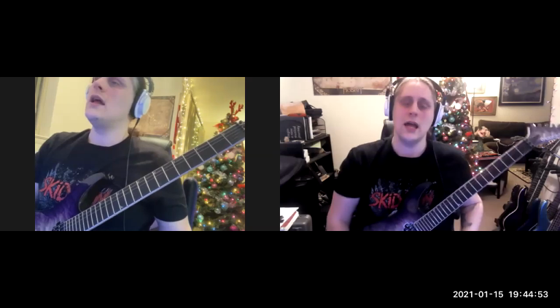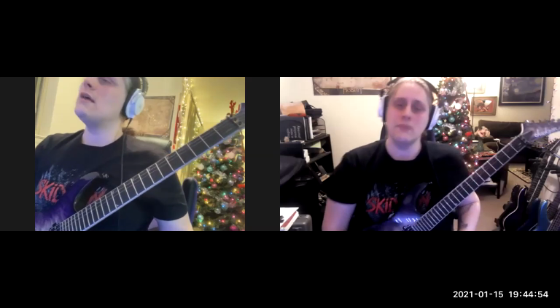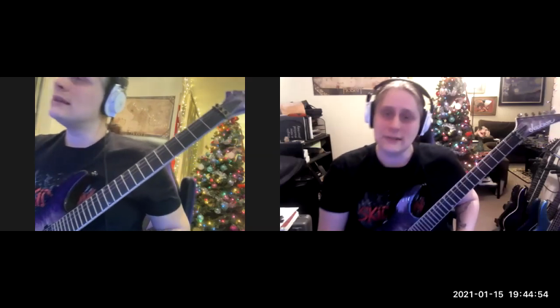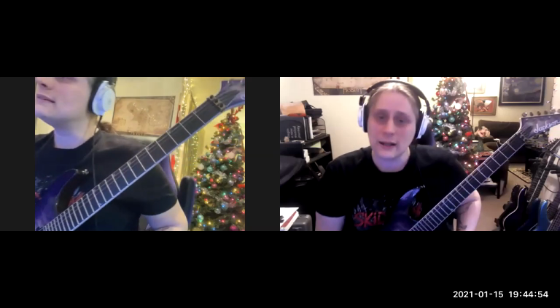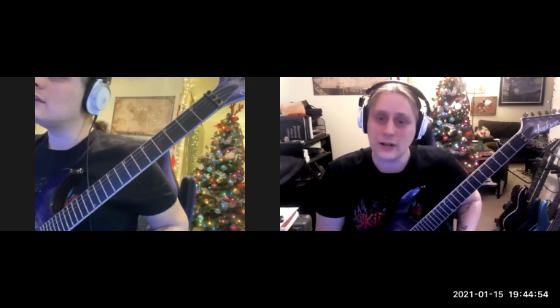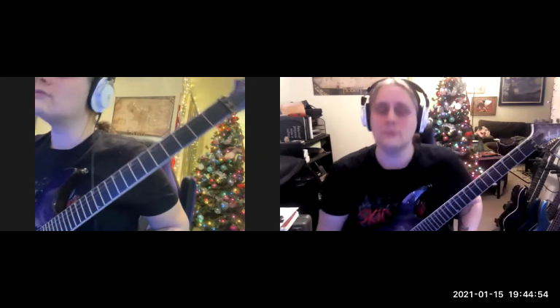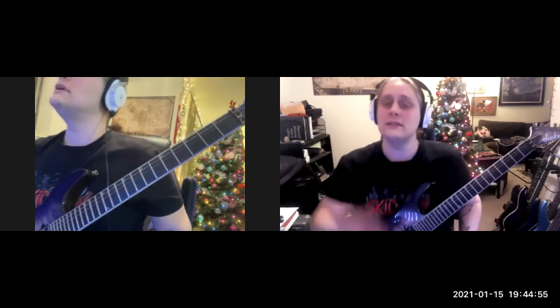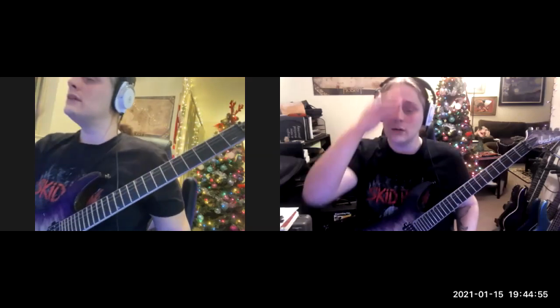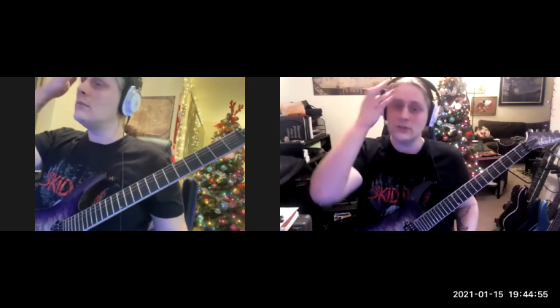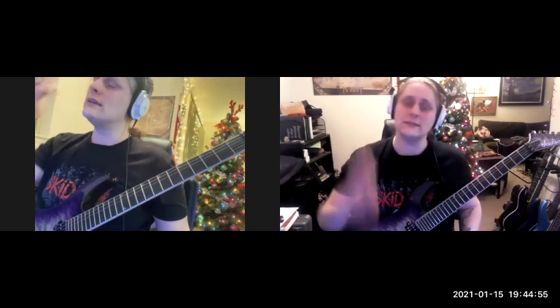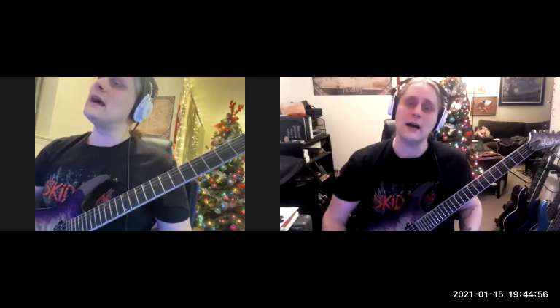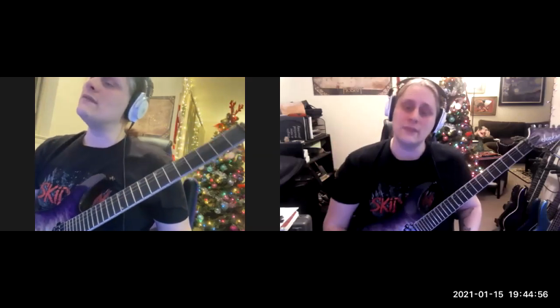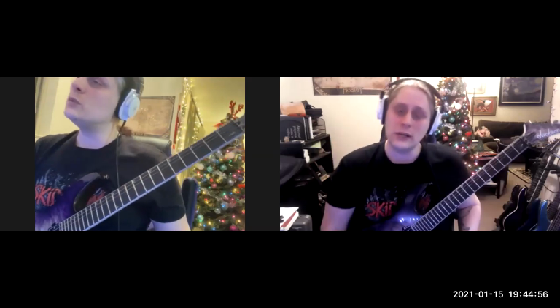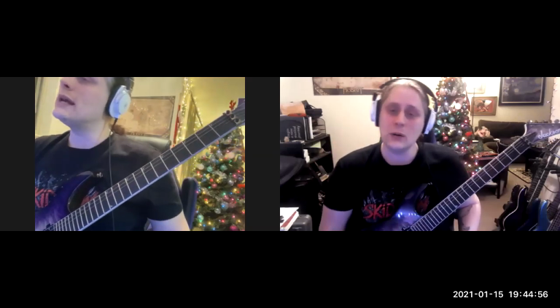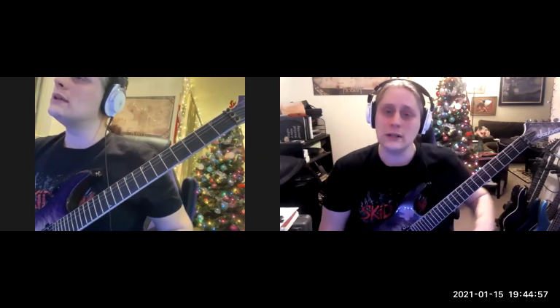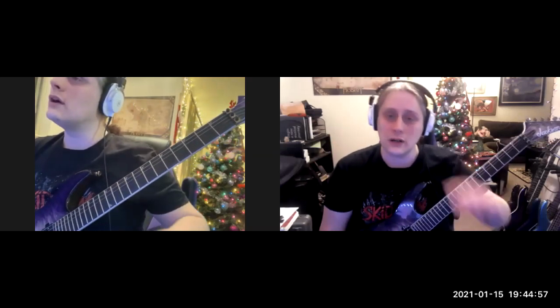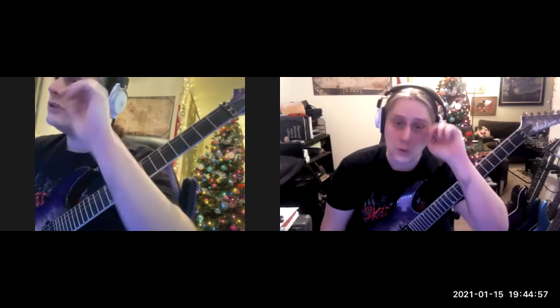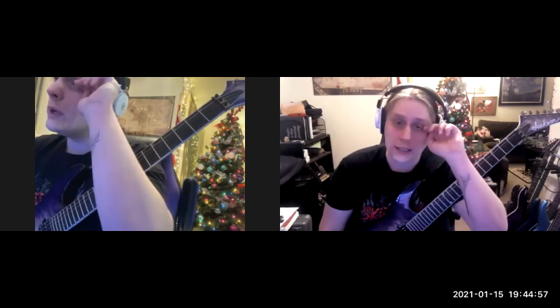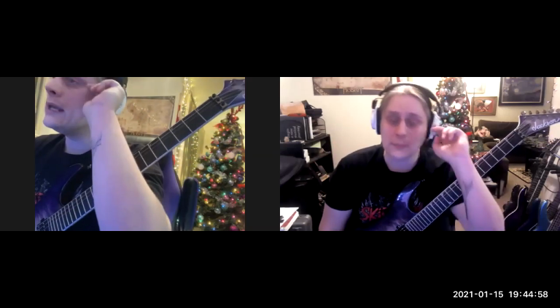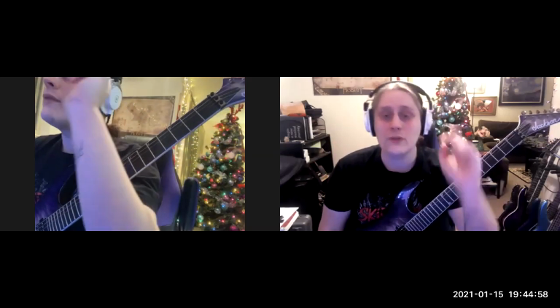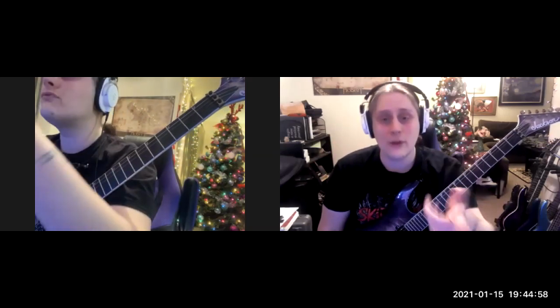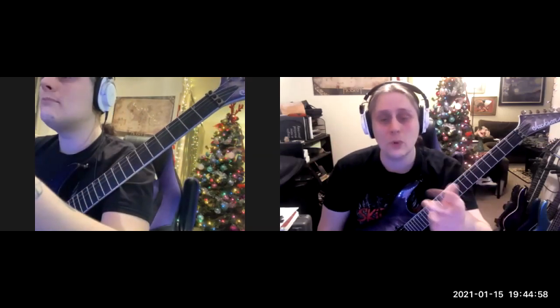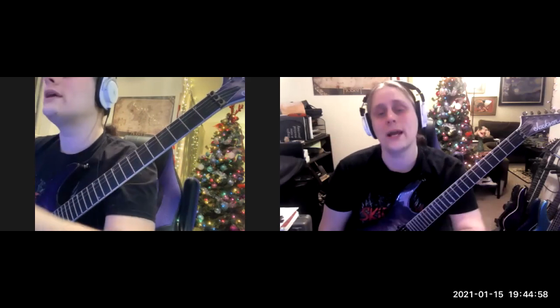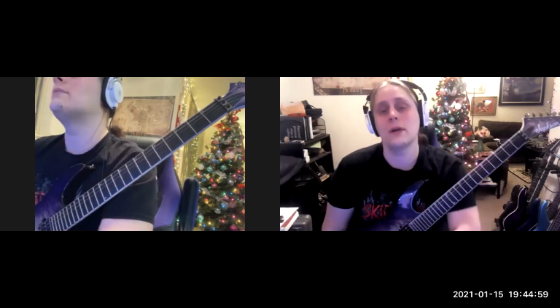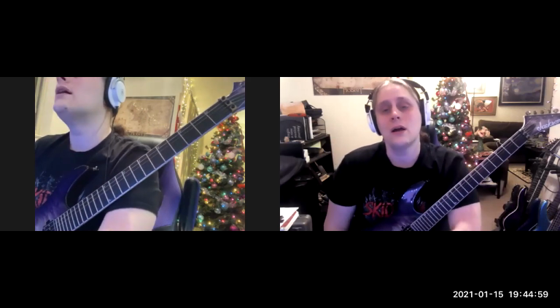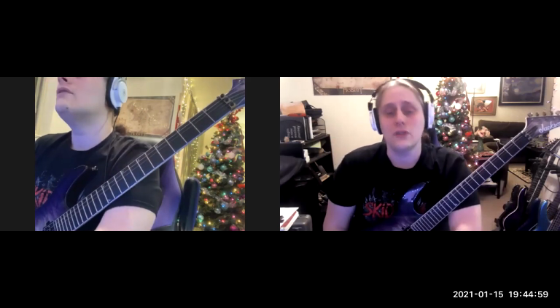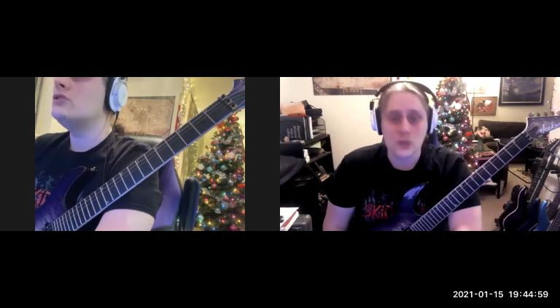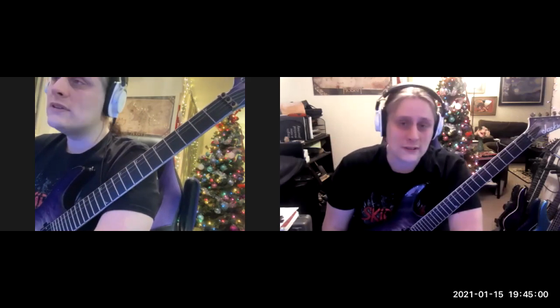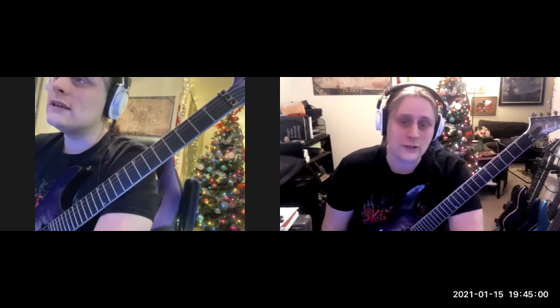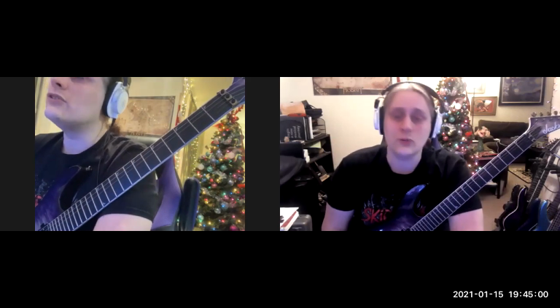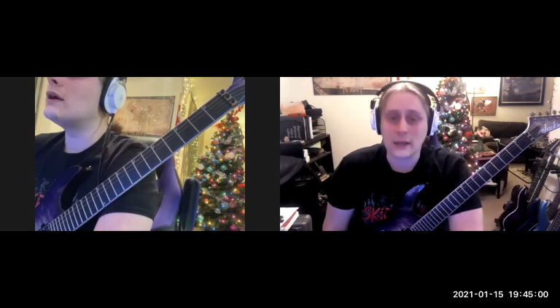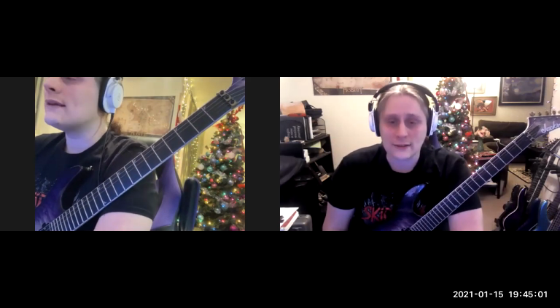Hey everybody, this is Tyler Jasmine, BCR Music and Sound. This week I wanted to talk to you quickly about the fretboard camera, the newest addition to our lessons.